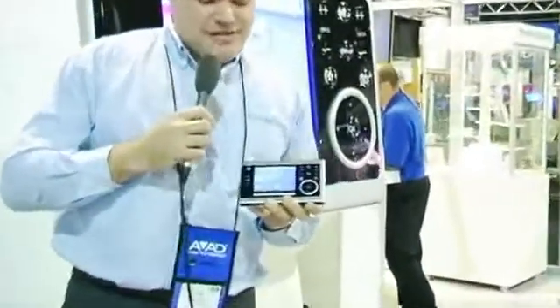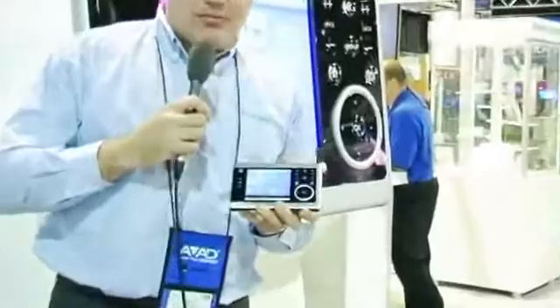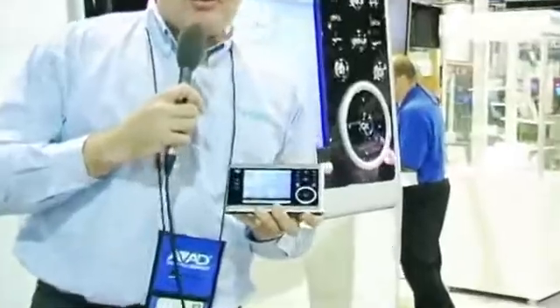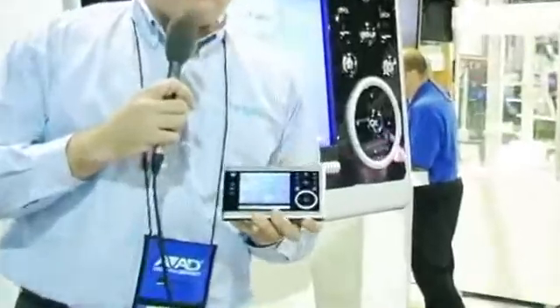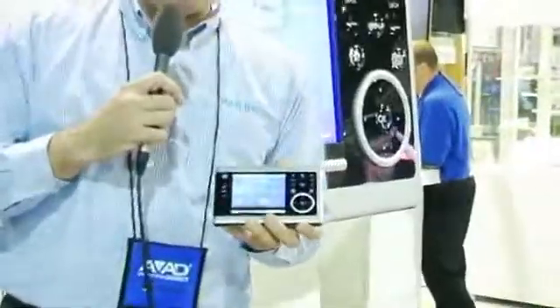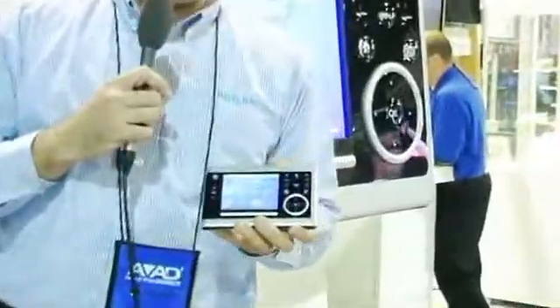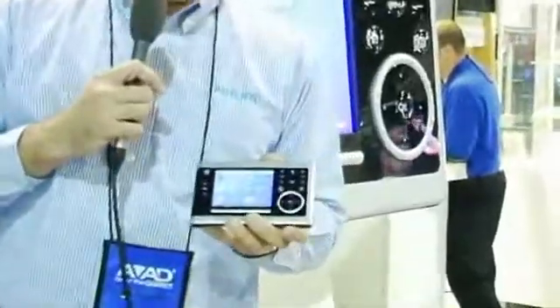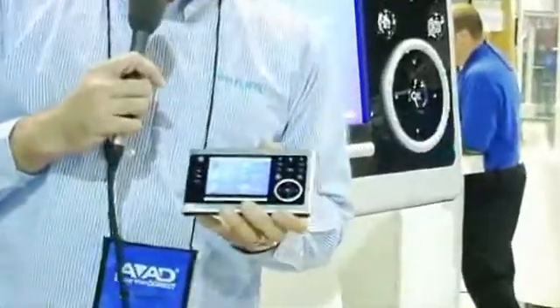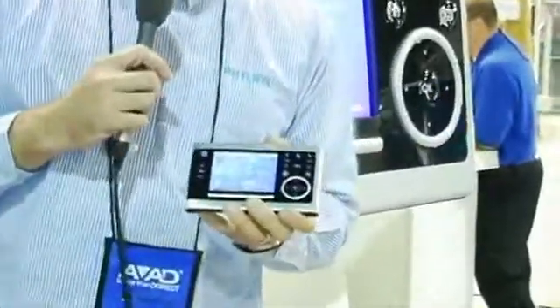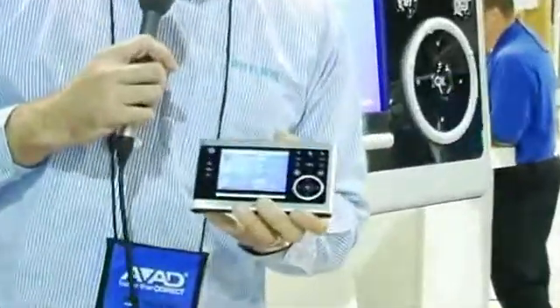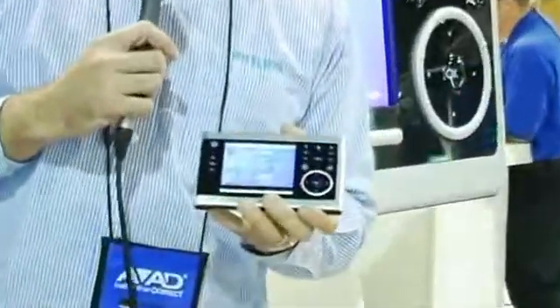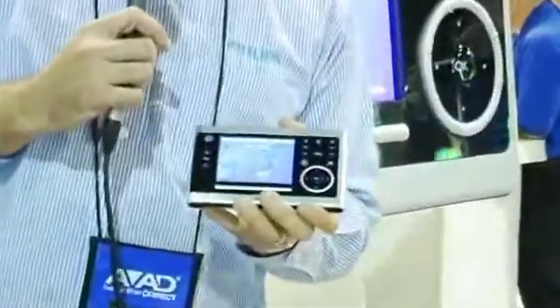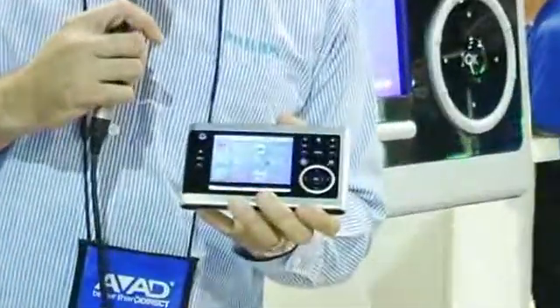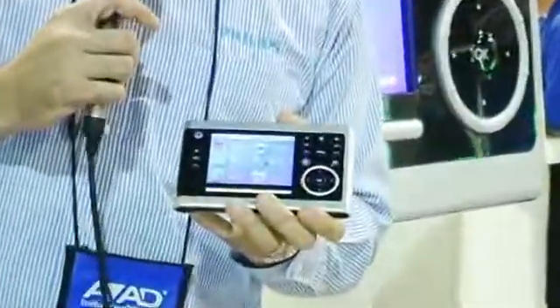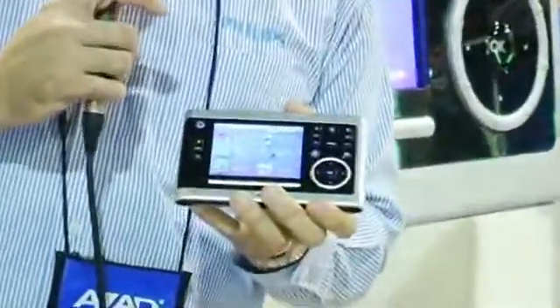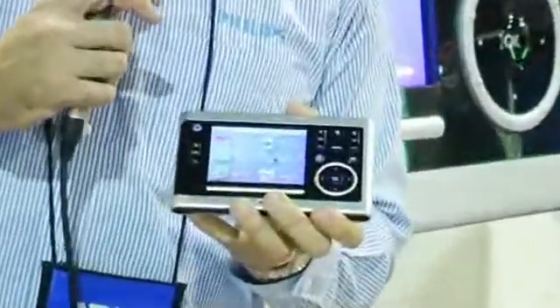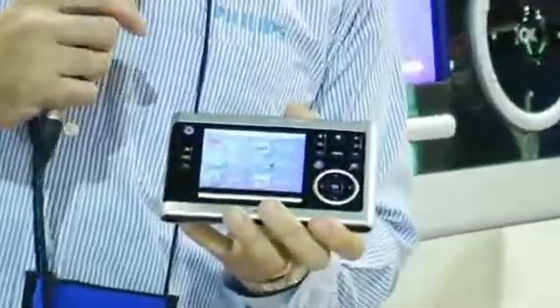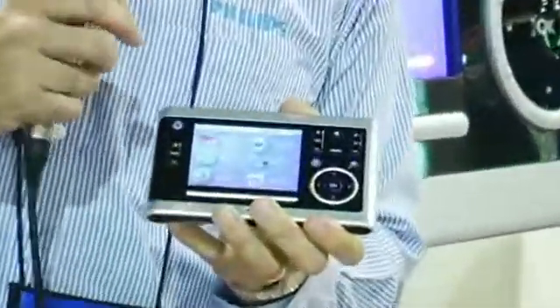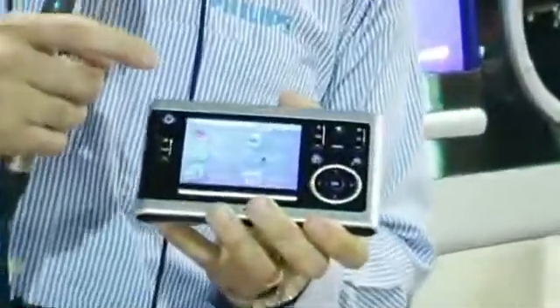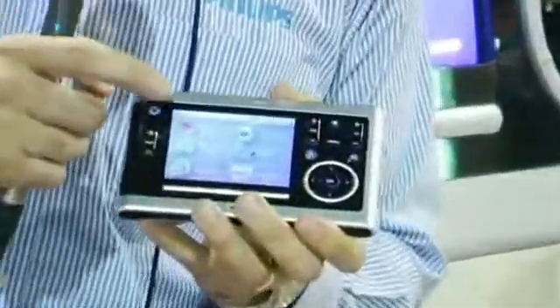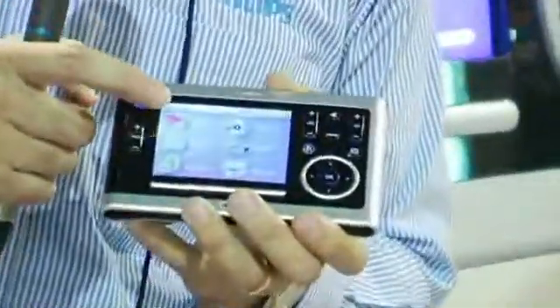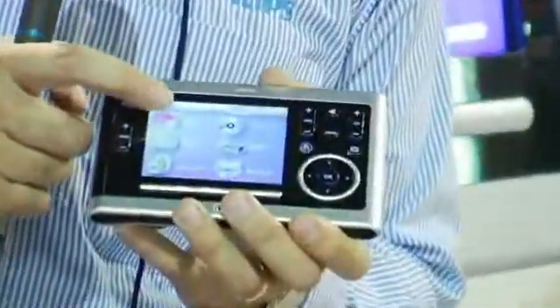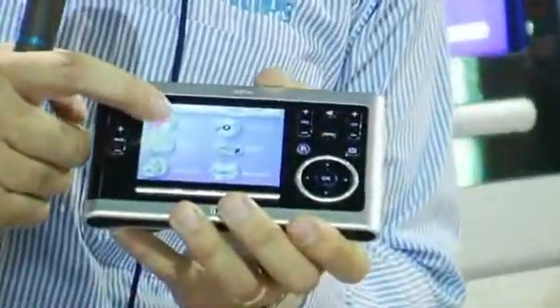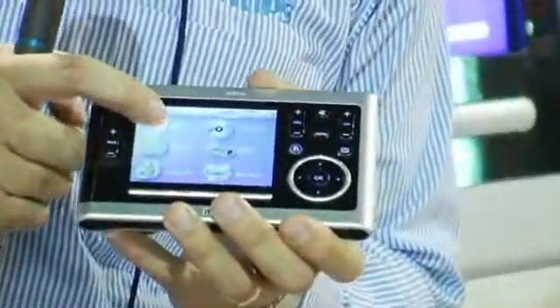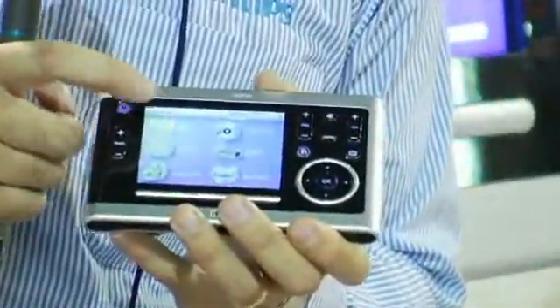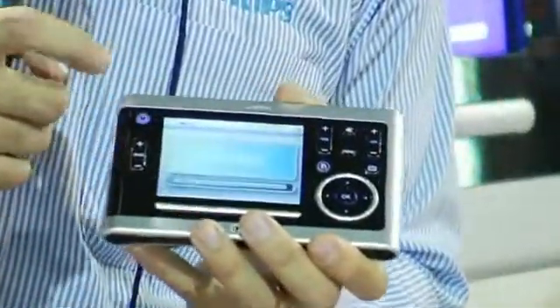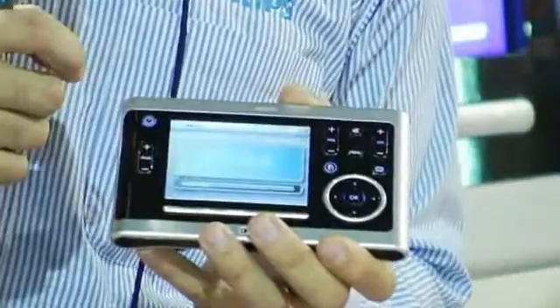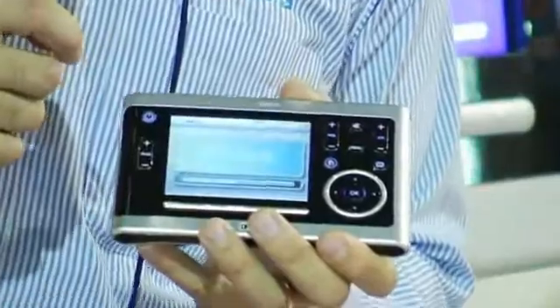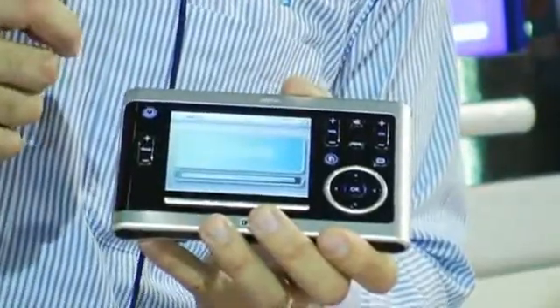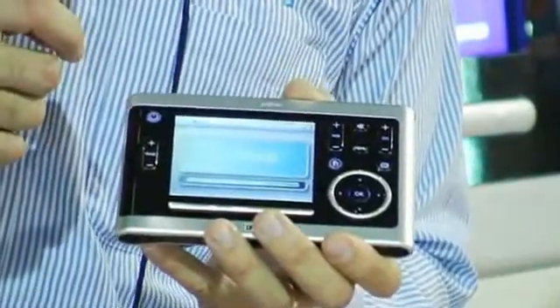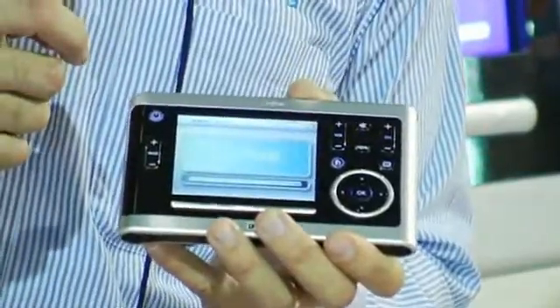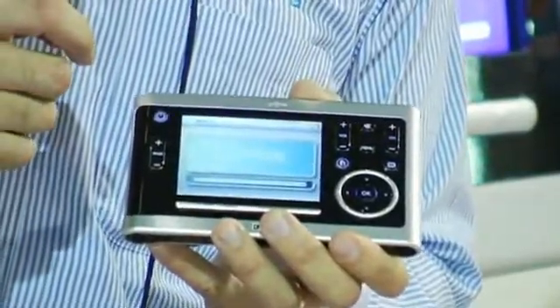This is the brand new Pronto TSU 9600. It's the first VGA touchscreen remote control under $5,000.